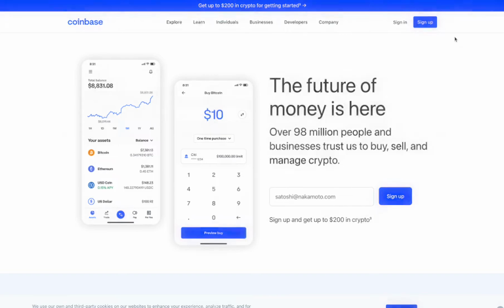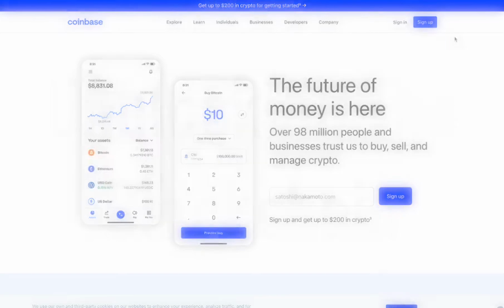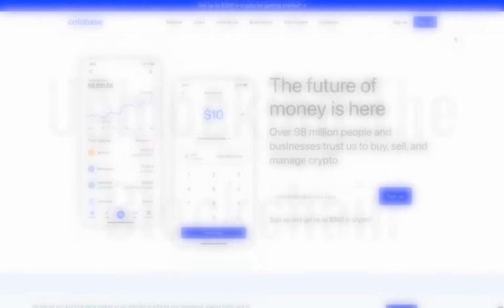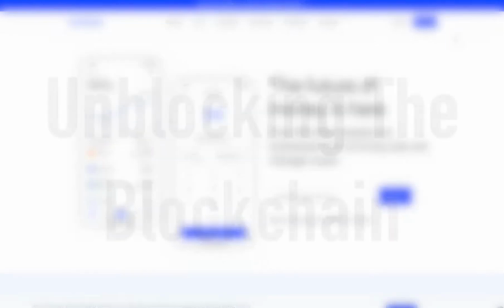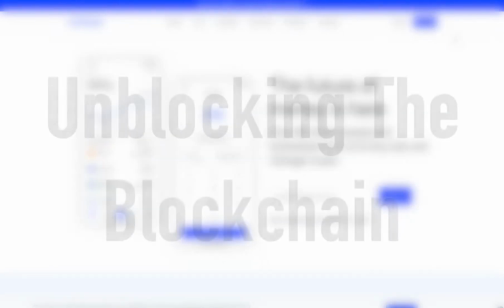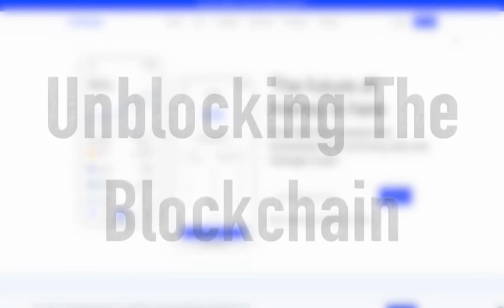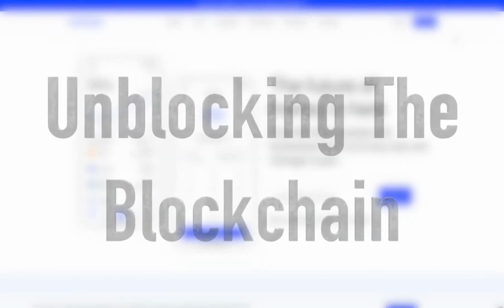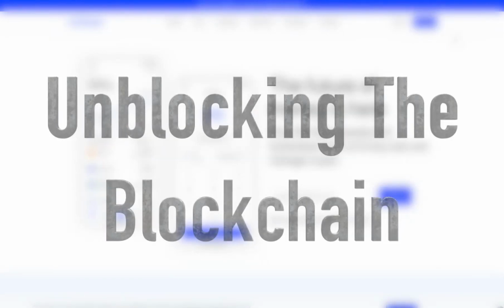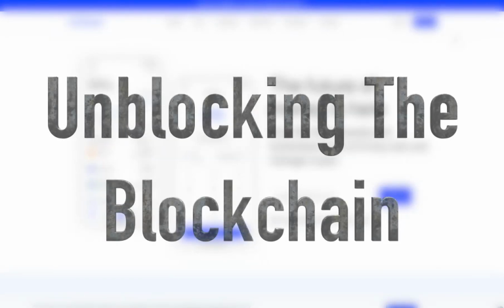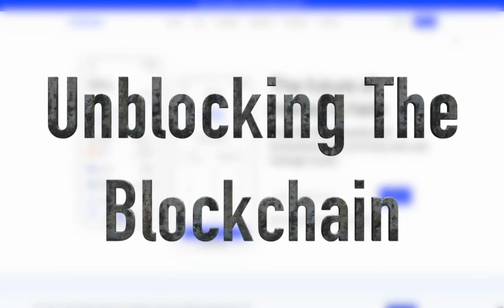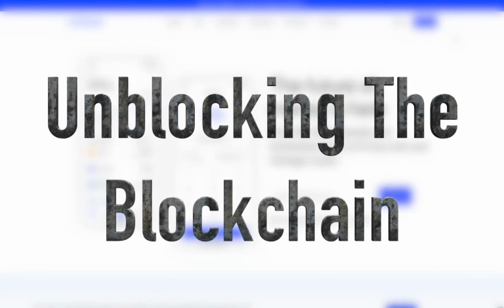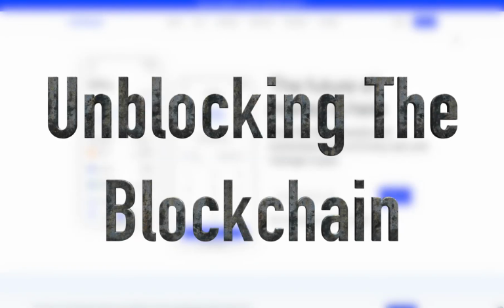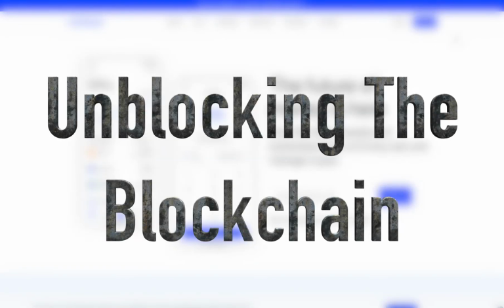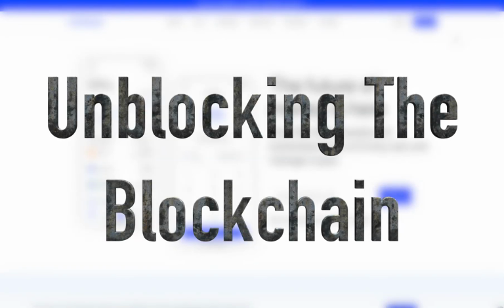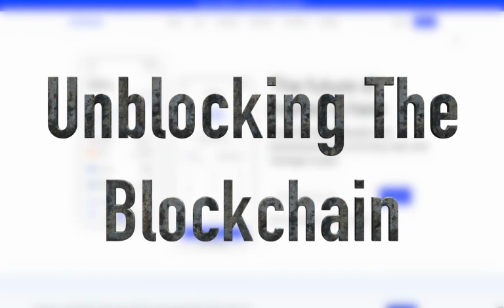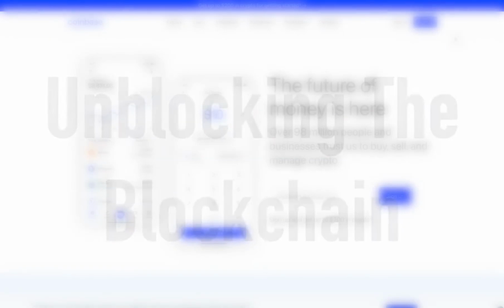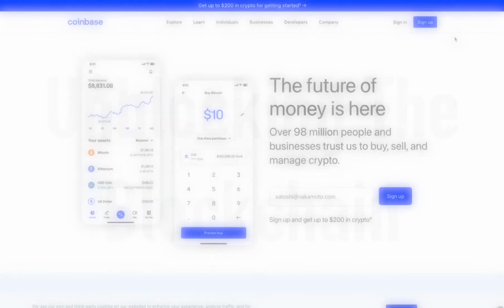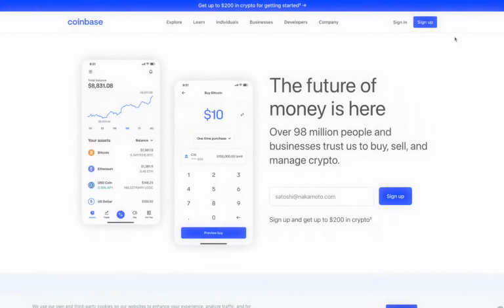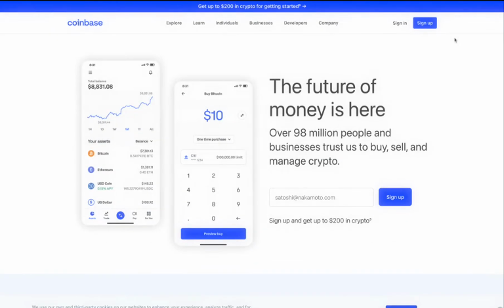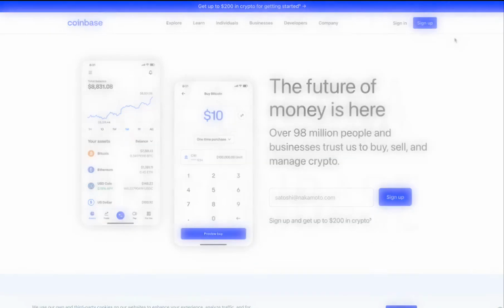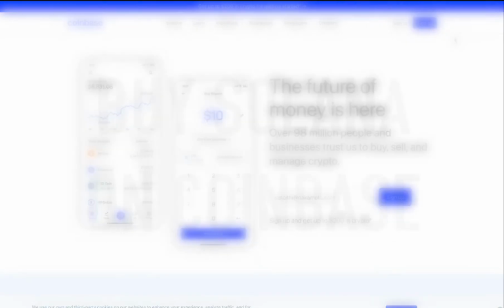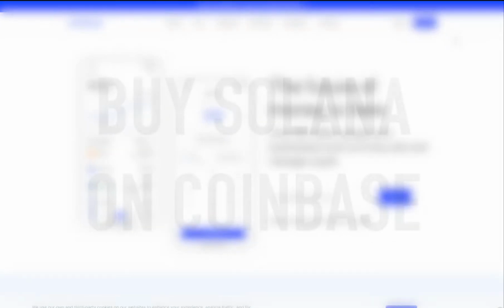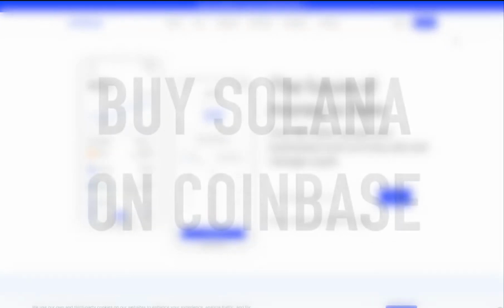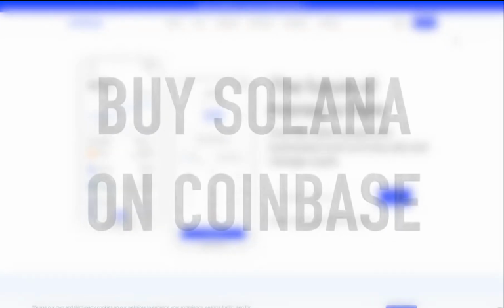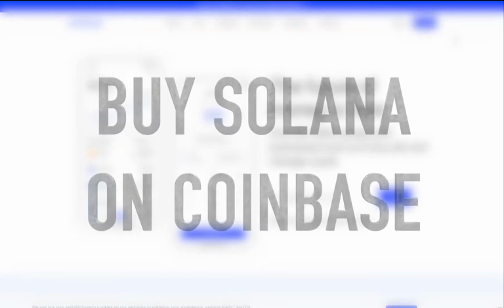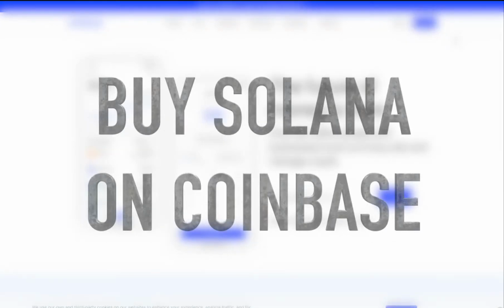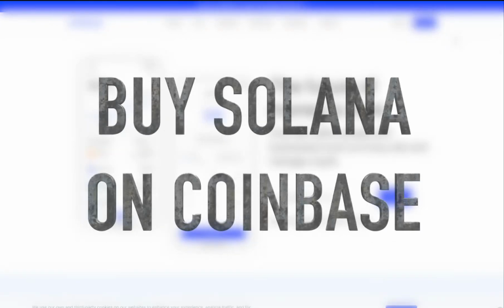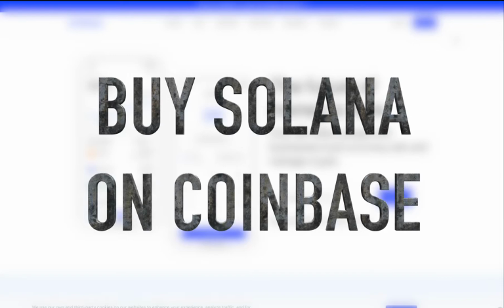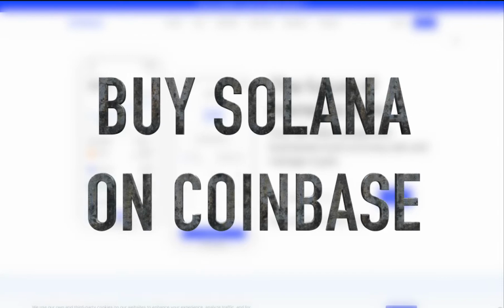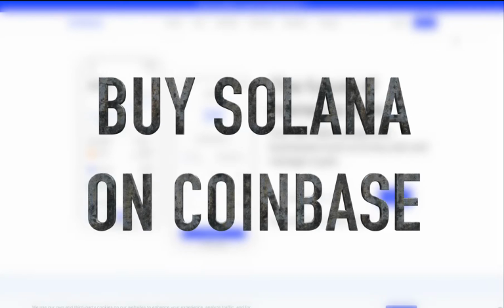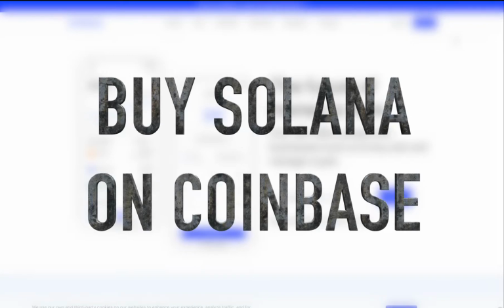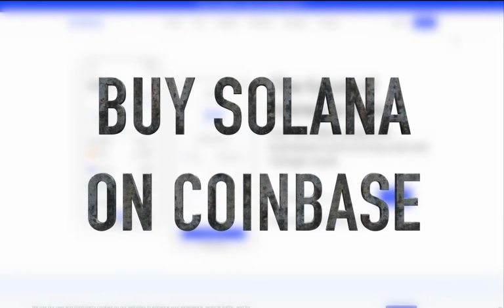Hello and welcome to Unblocking the Blockchain. My name is Jonathan Dunkerley and today we're going to talk about how to buy Solana on Coinbase.